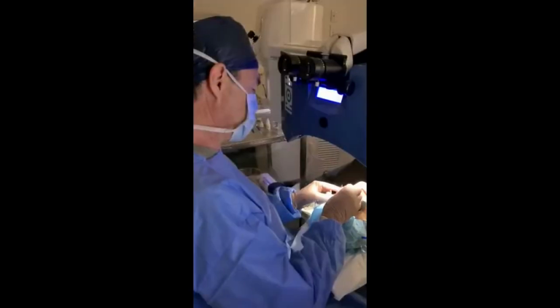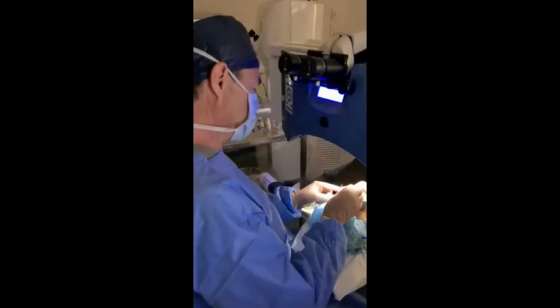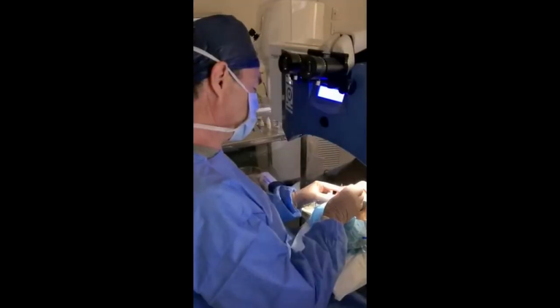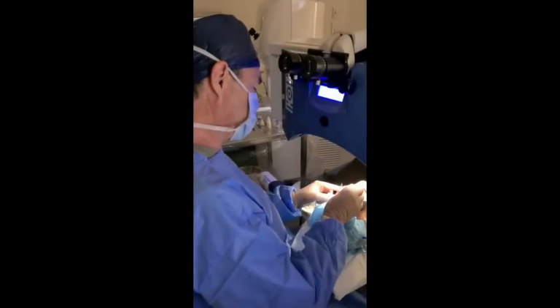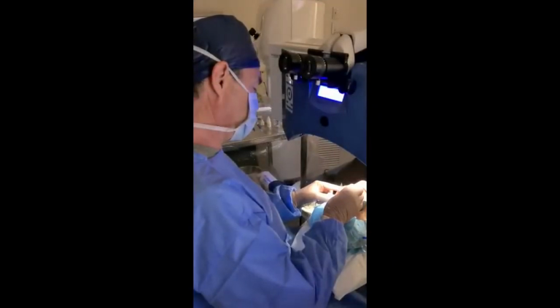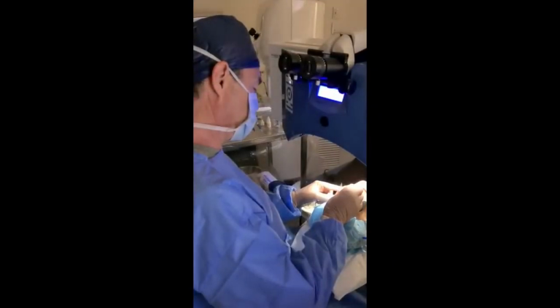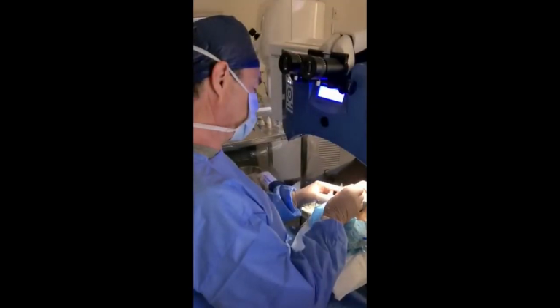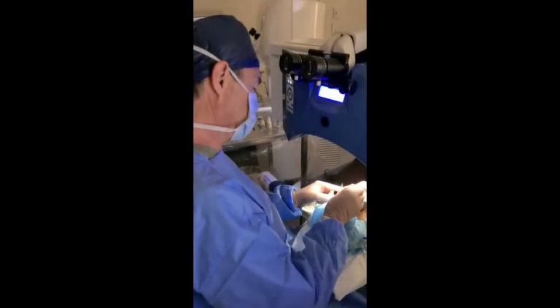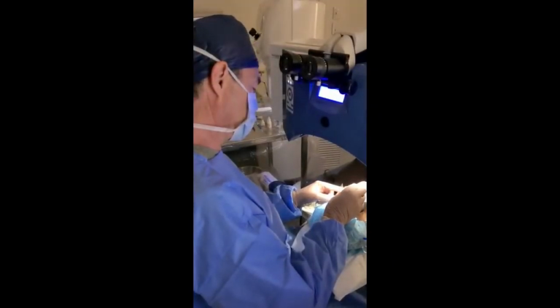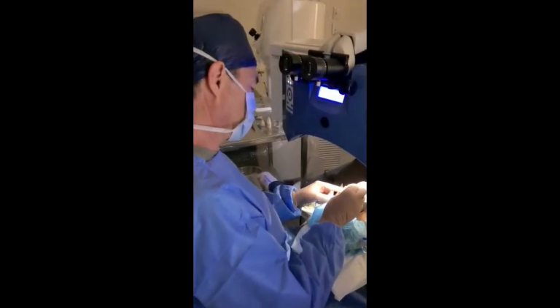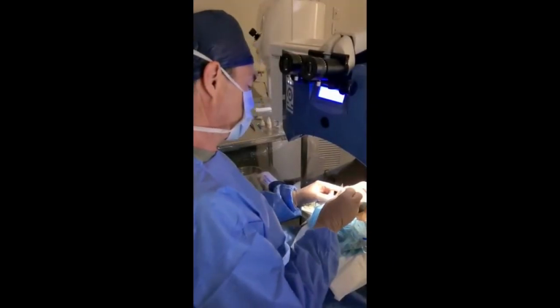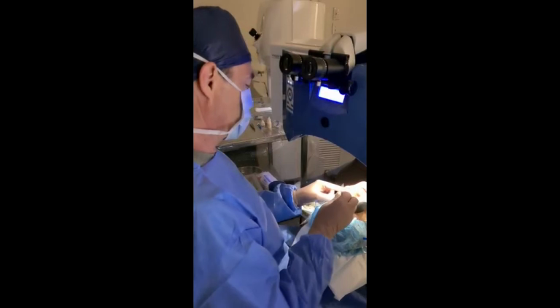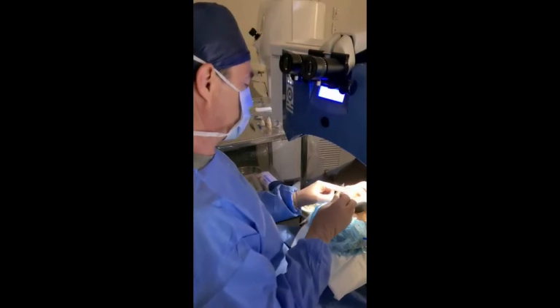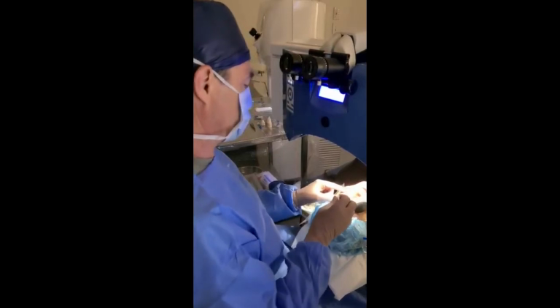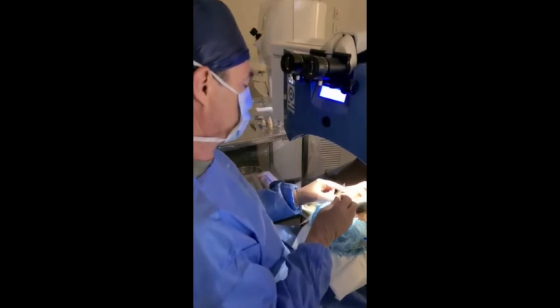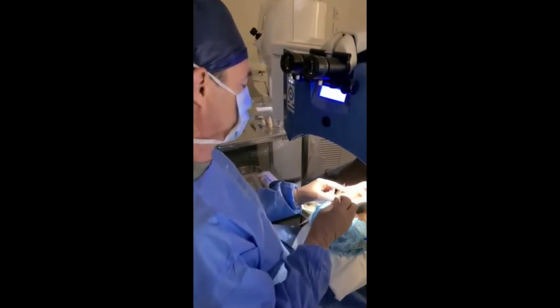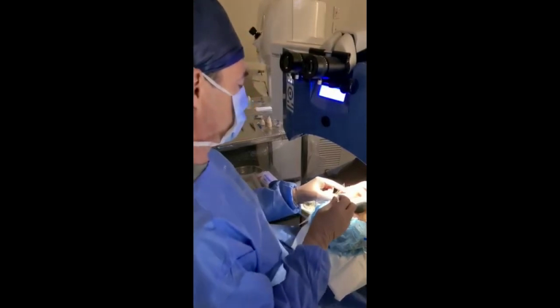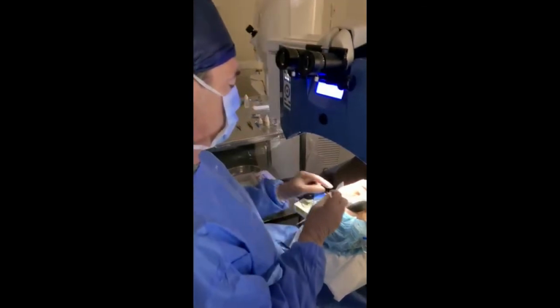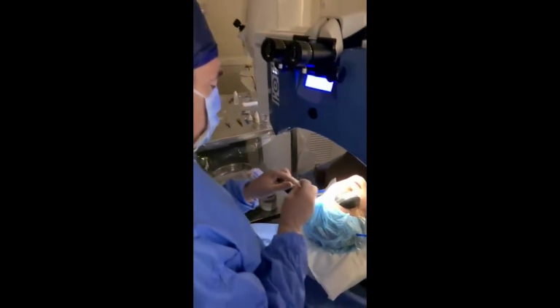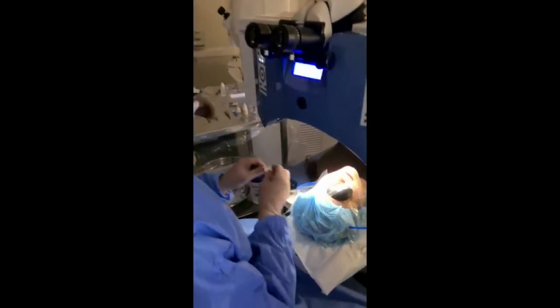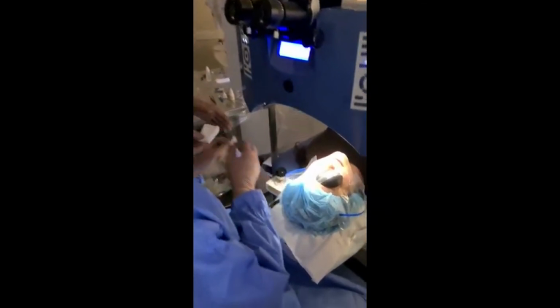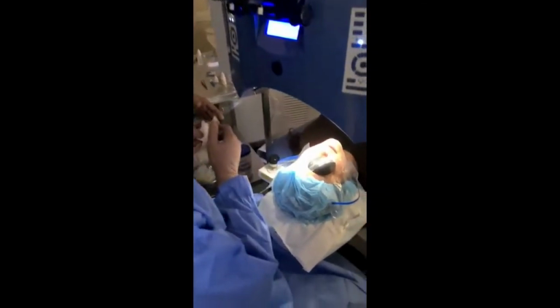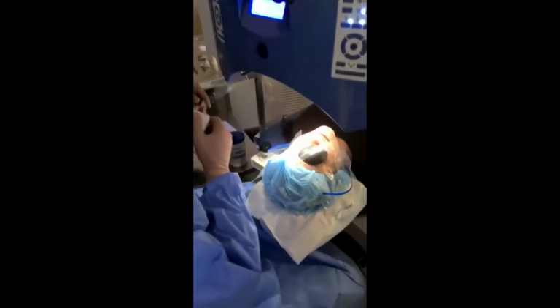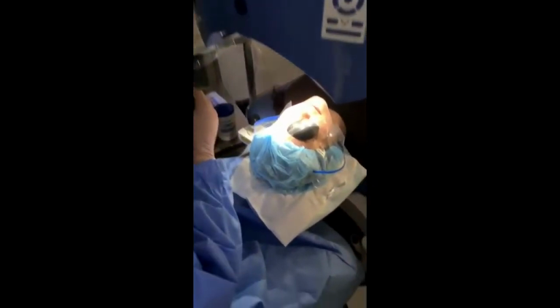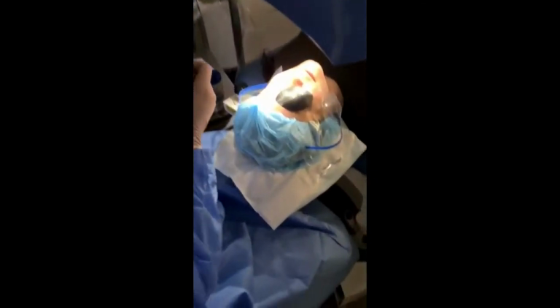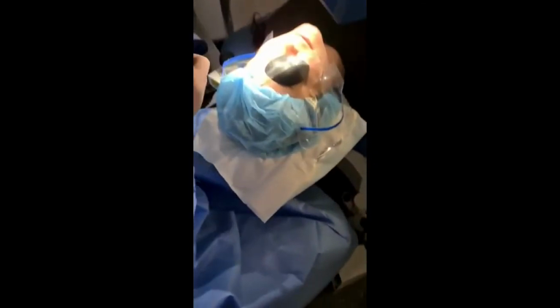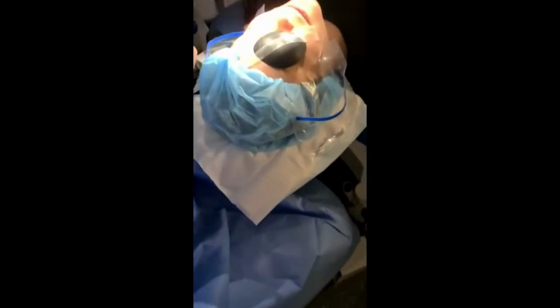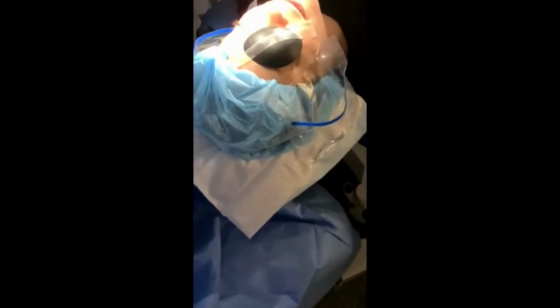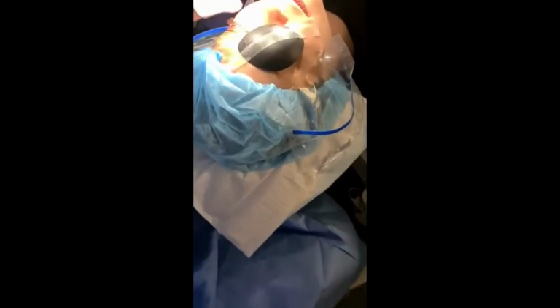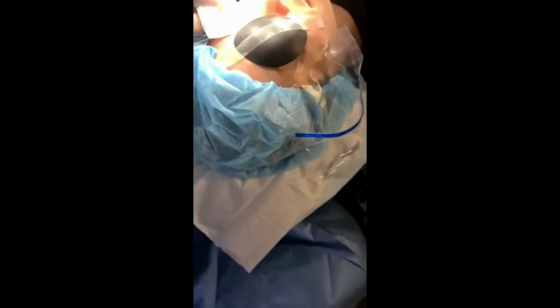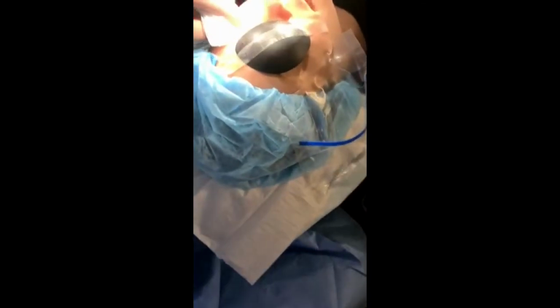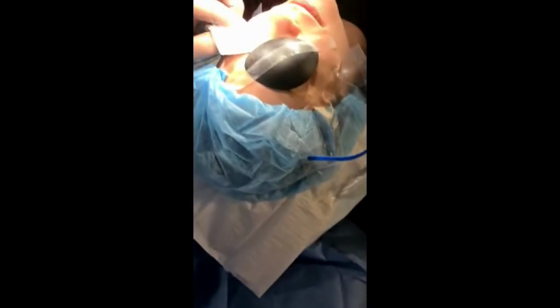Anesthetic eye drop. Like the anesthetic eye drop. Is that stinging your eye at all?